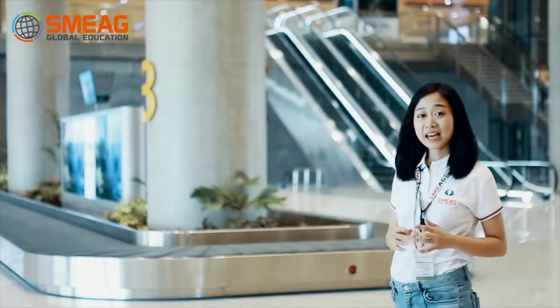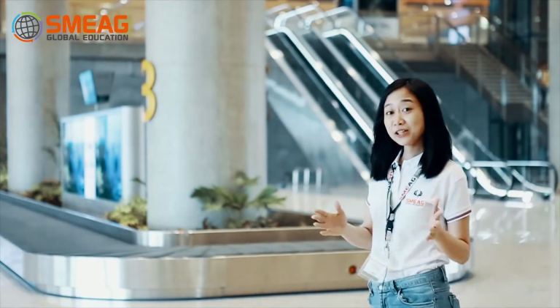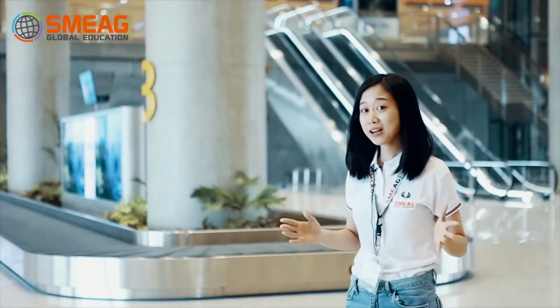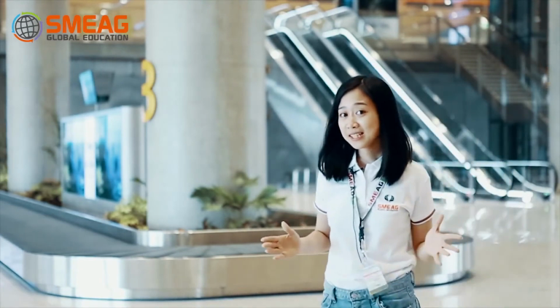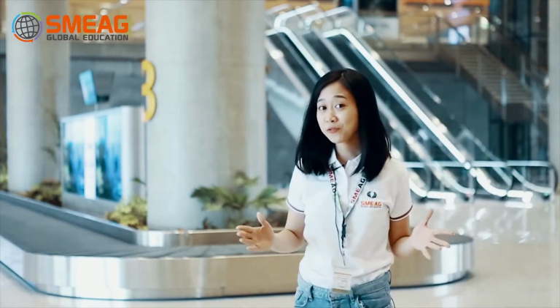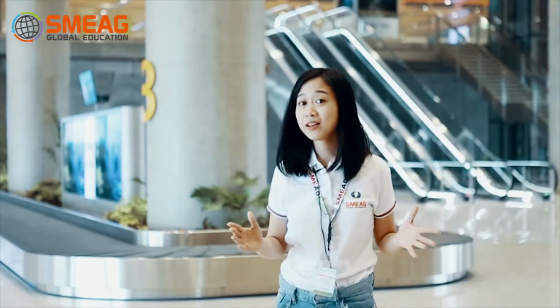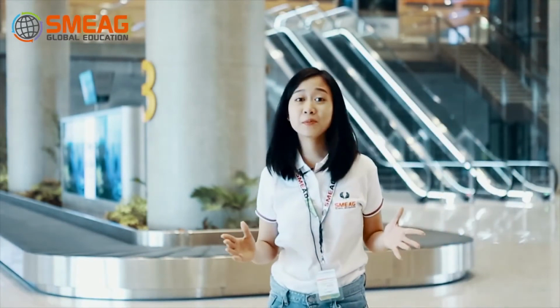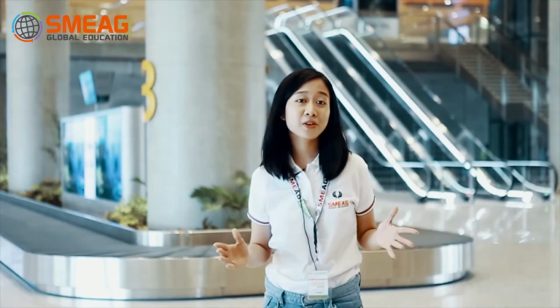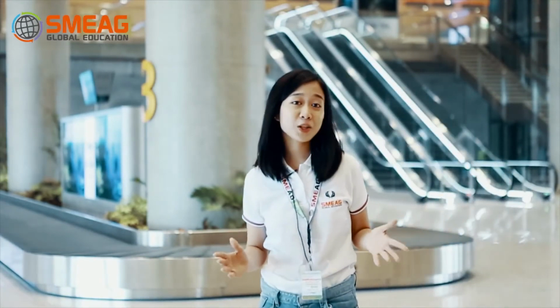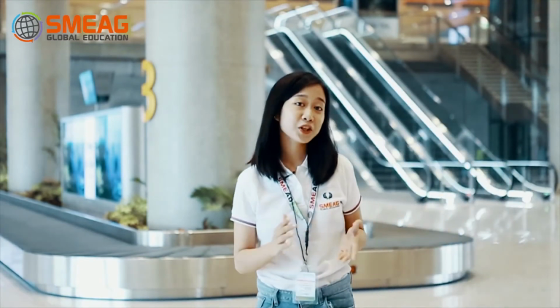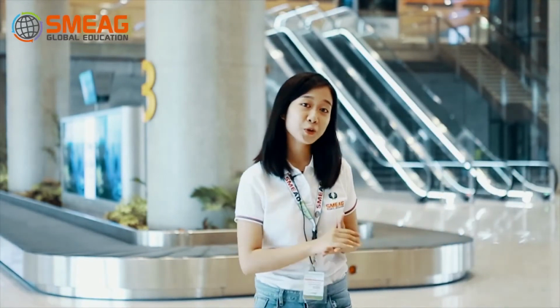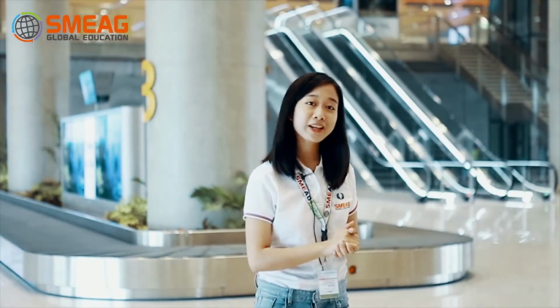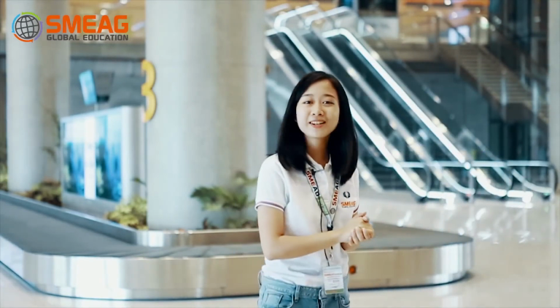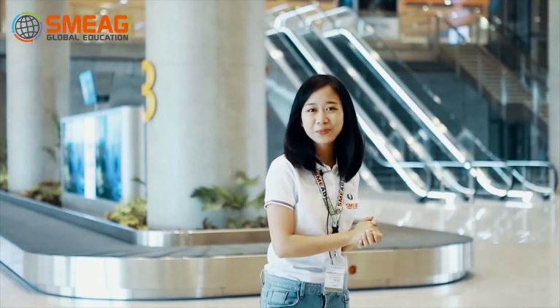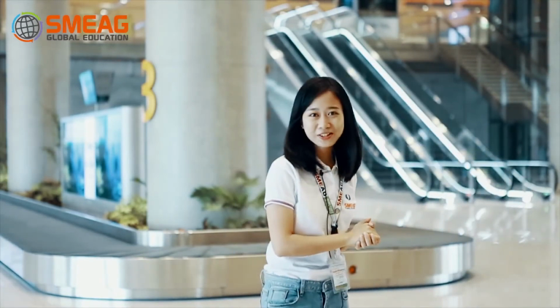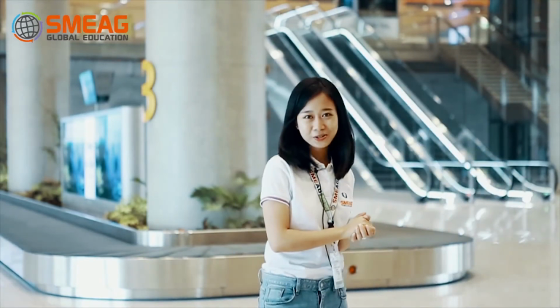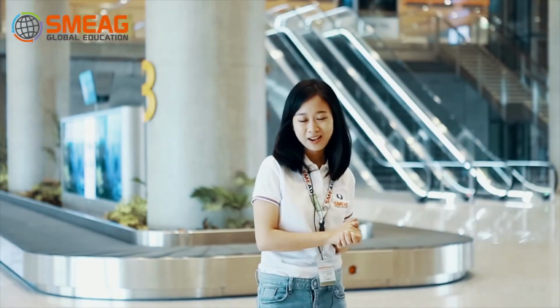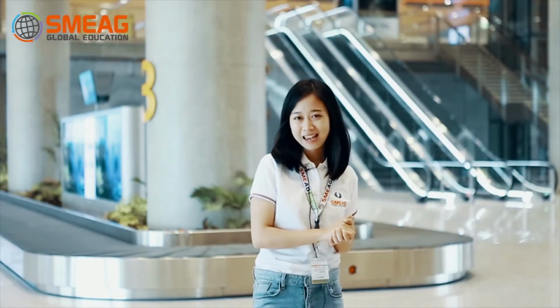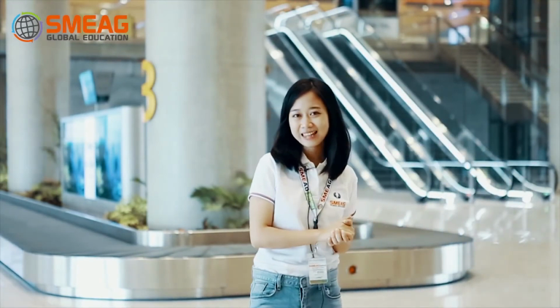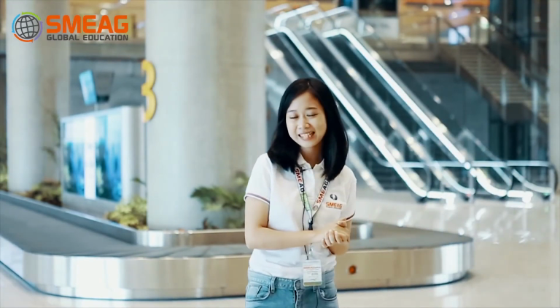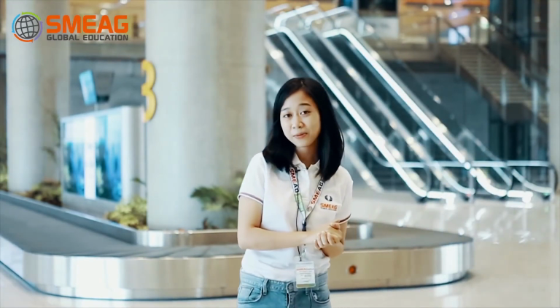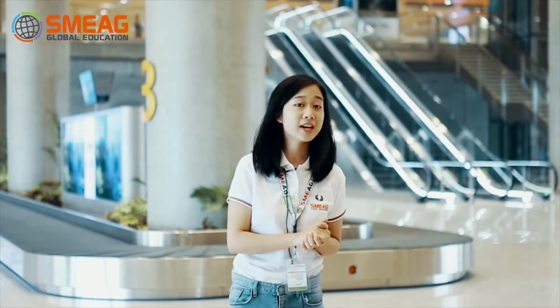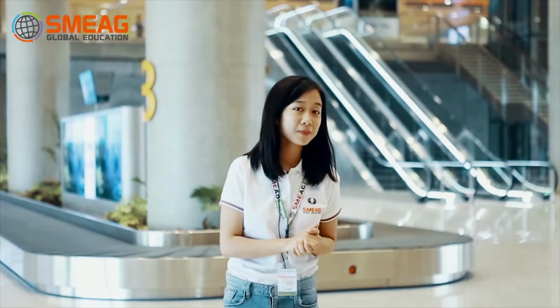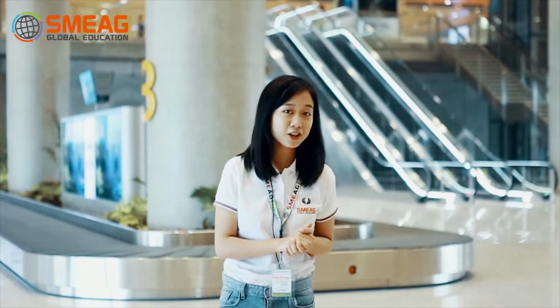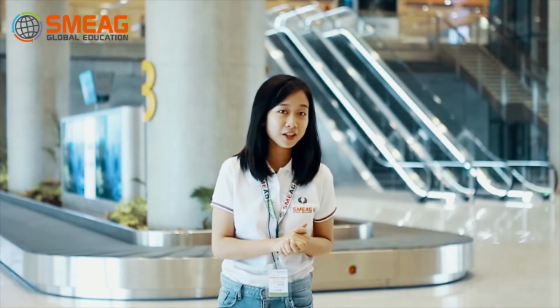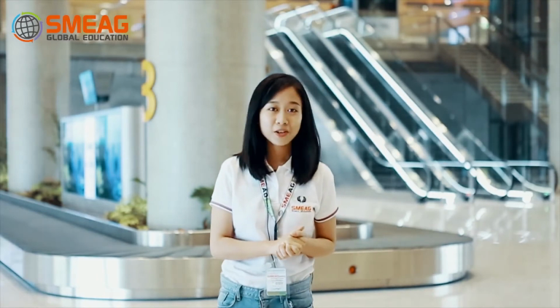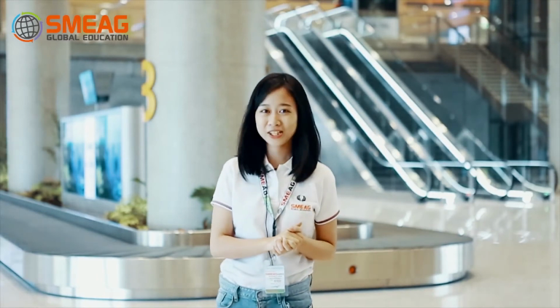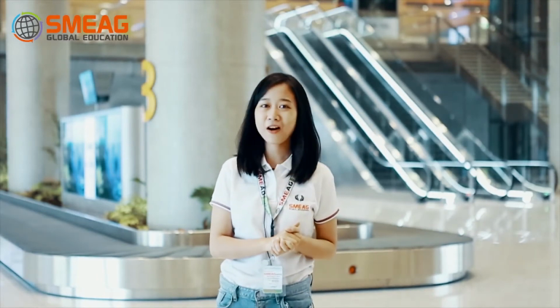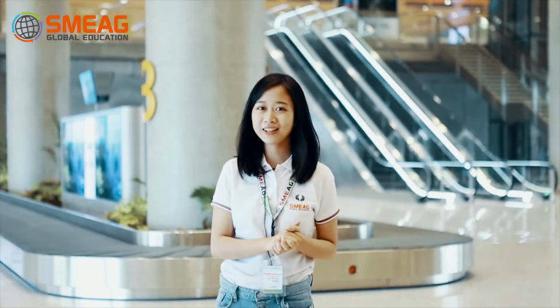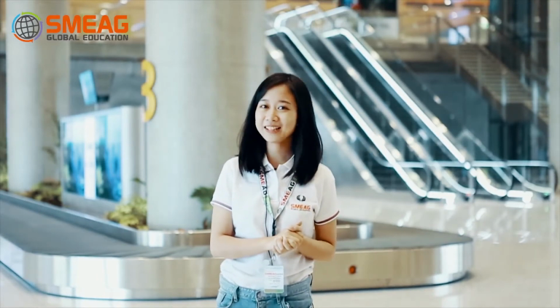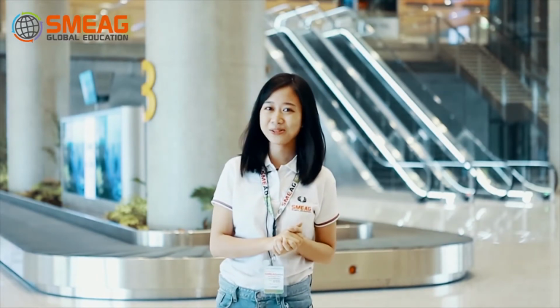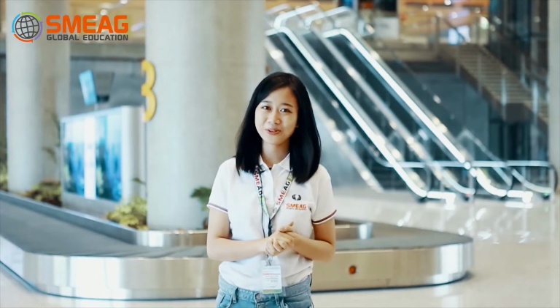That's it, you guys — we have finally come to an end with our tour here at Terminal 2. Again, this is Kim of SME AG. See you all here in Cebu!